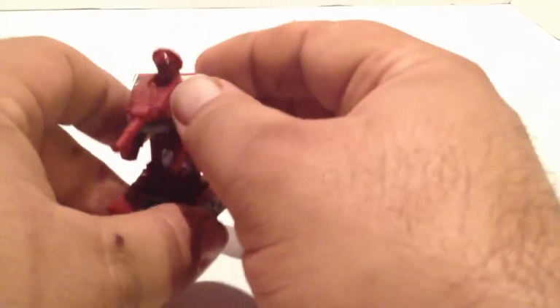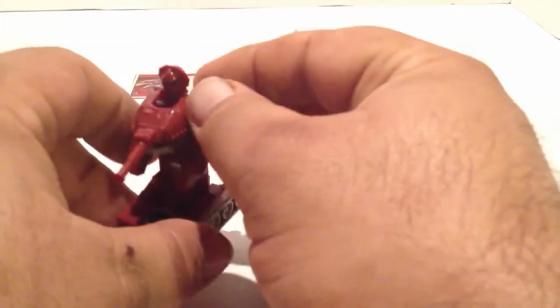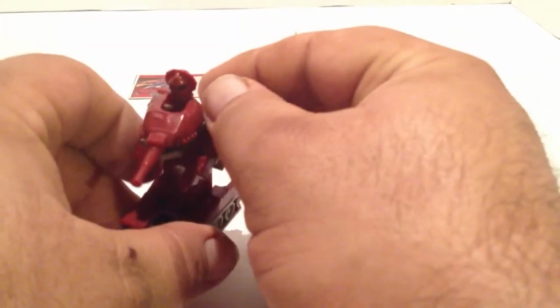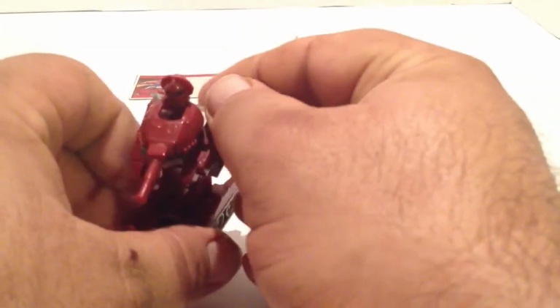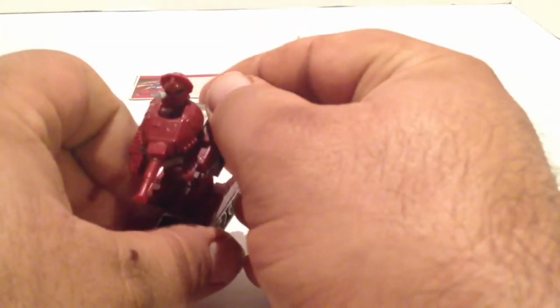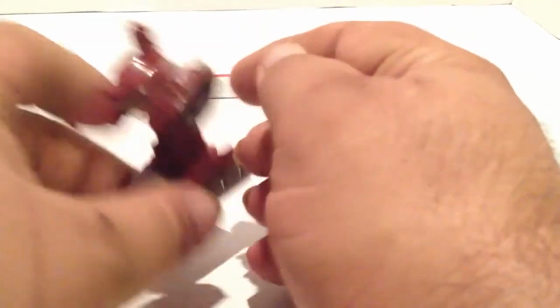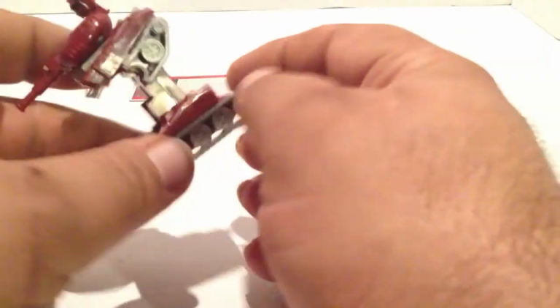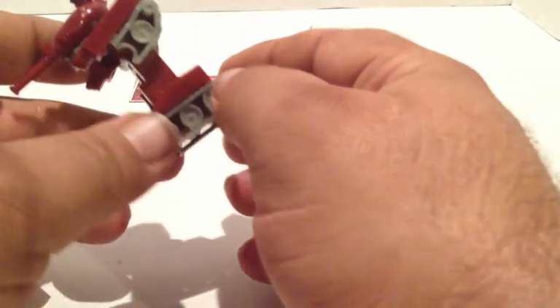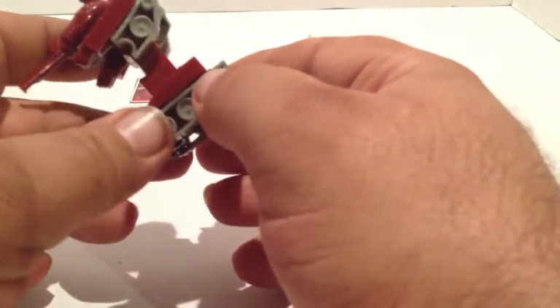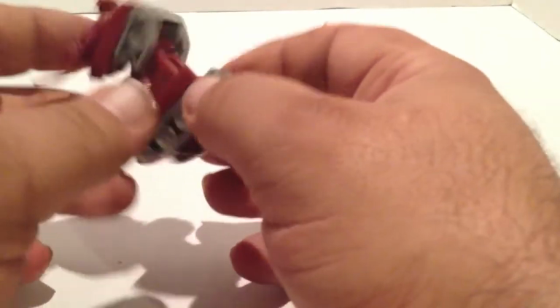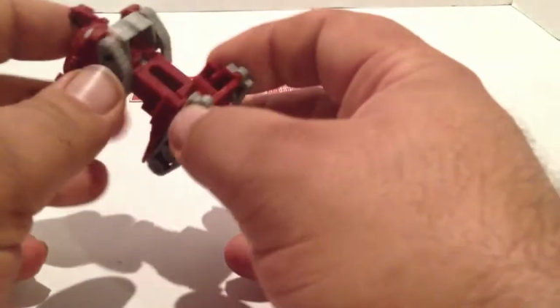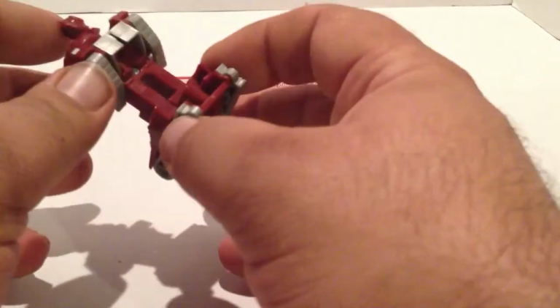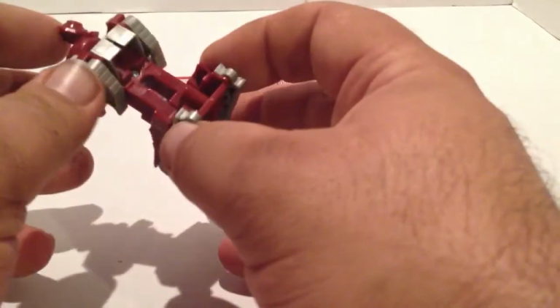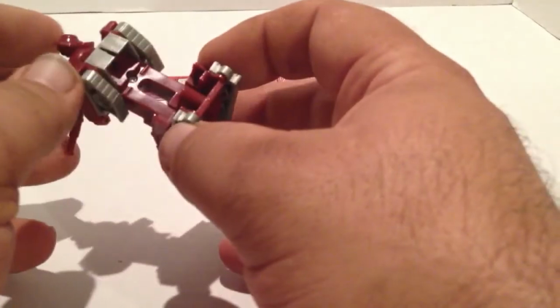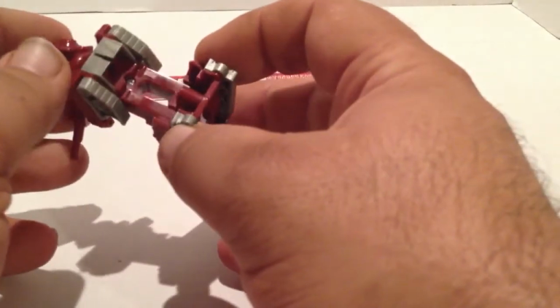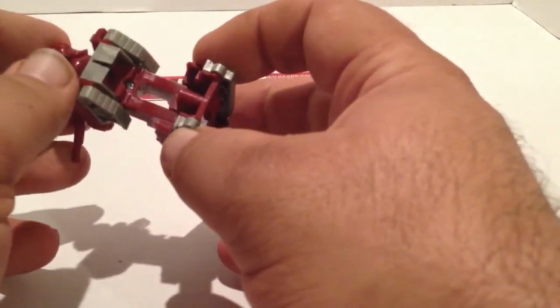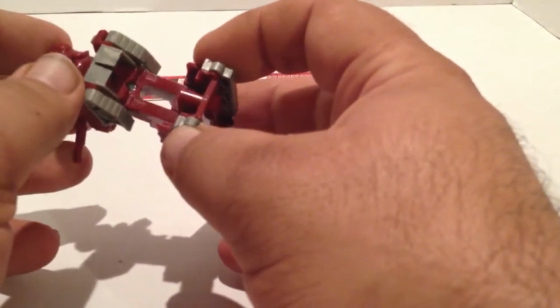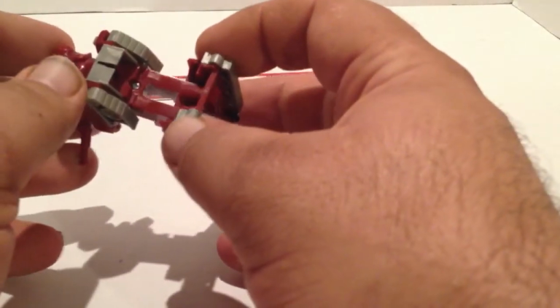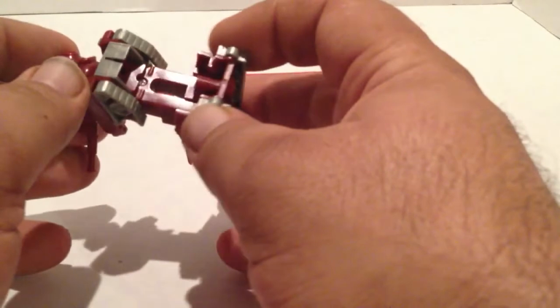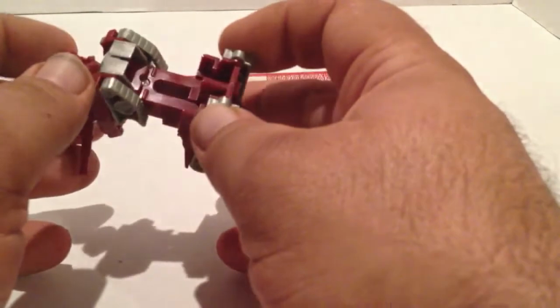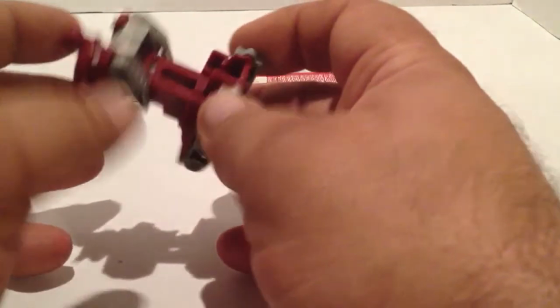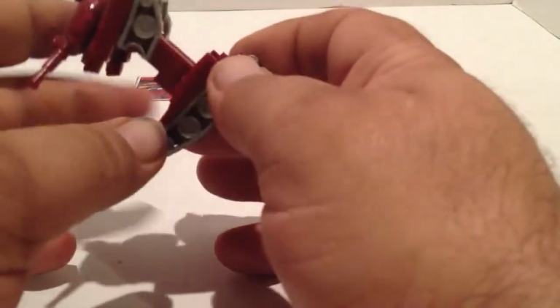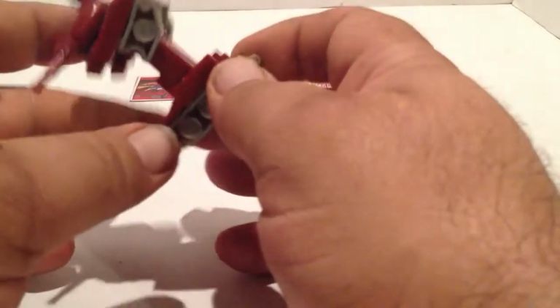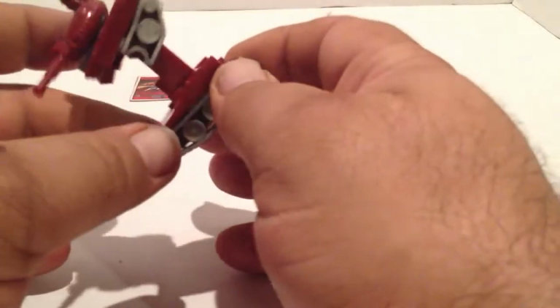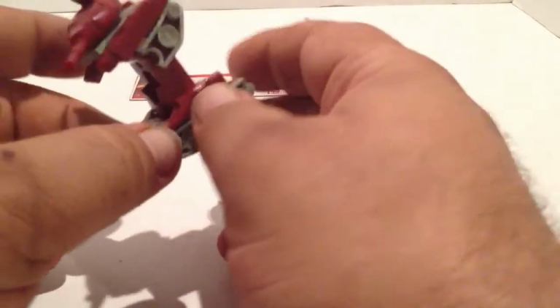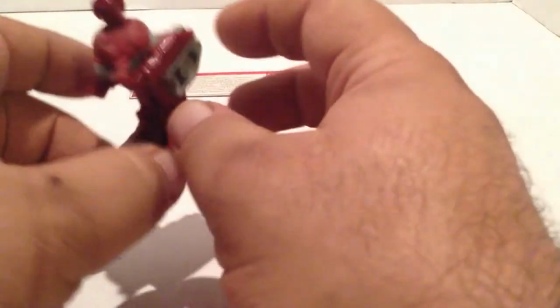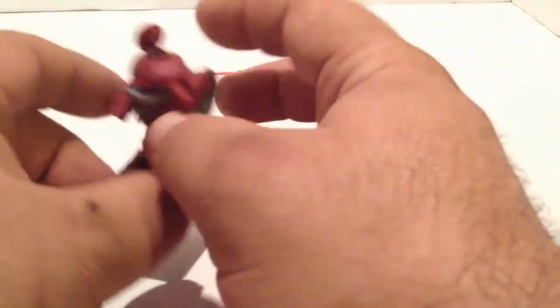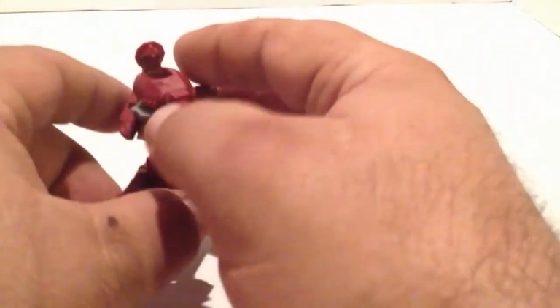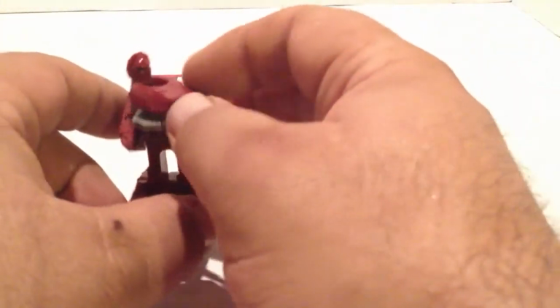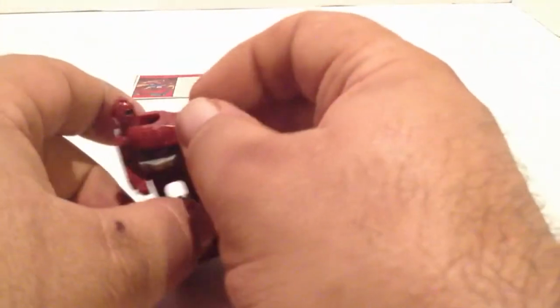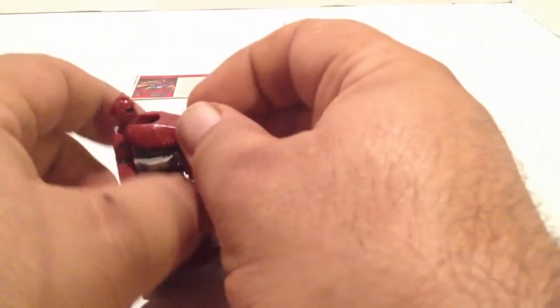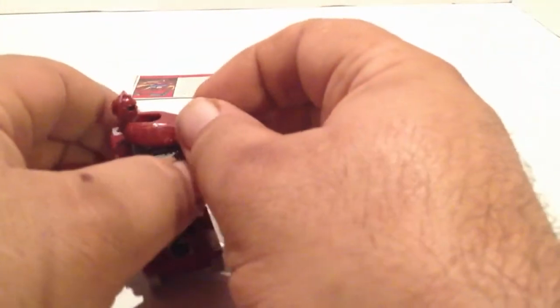Other than that, he is just a little bitty tank — a real simple Transformer.